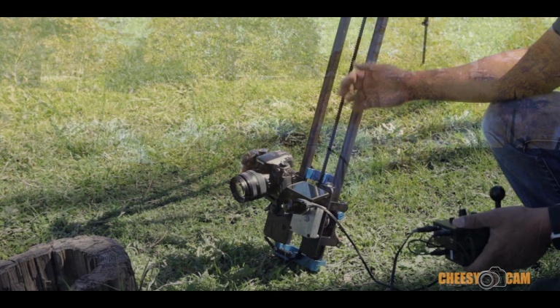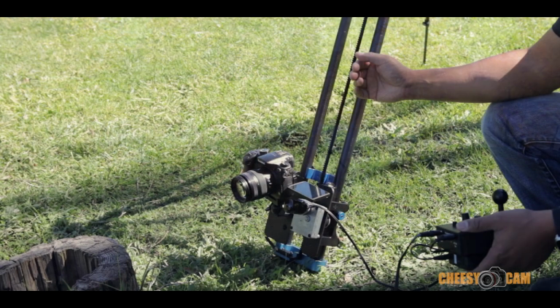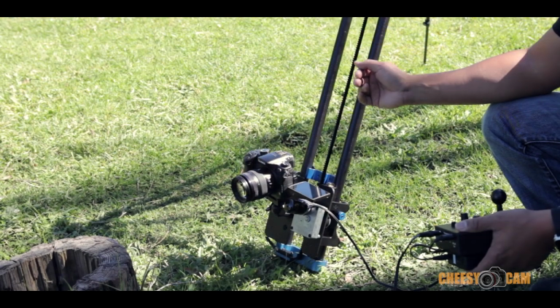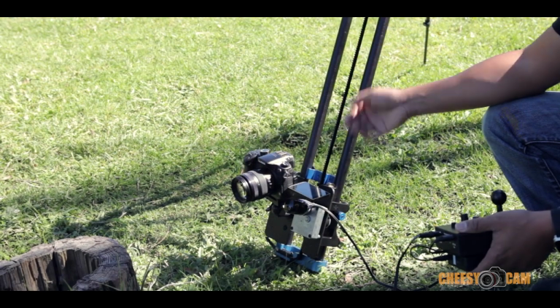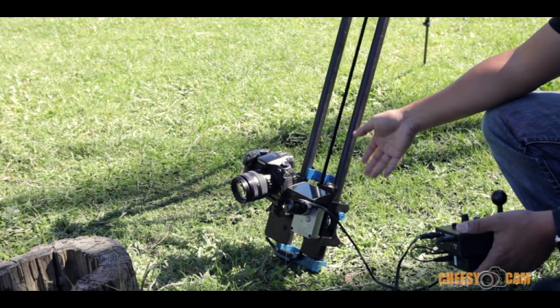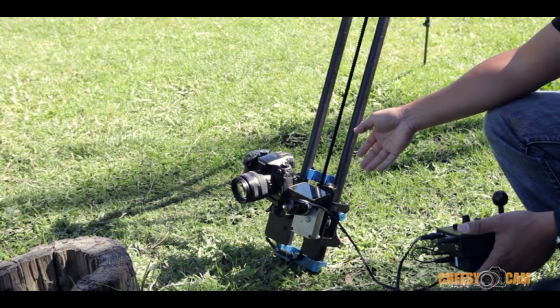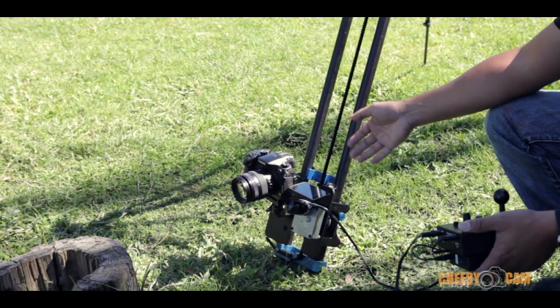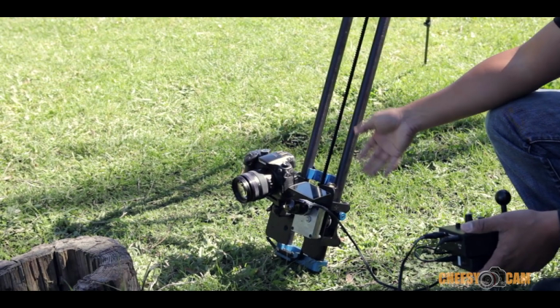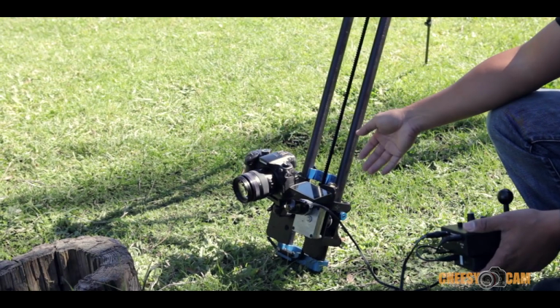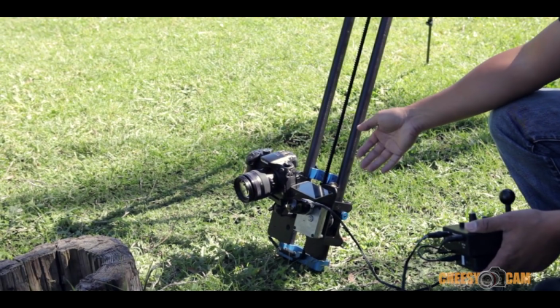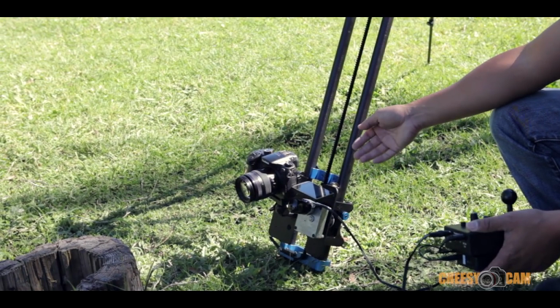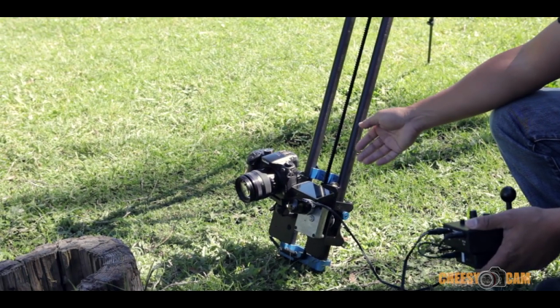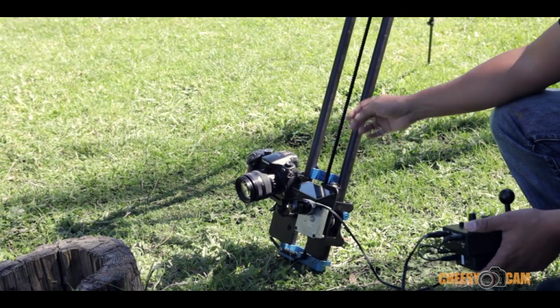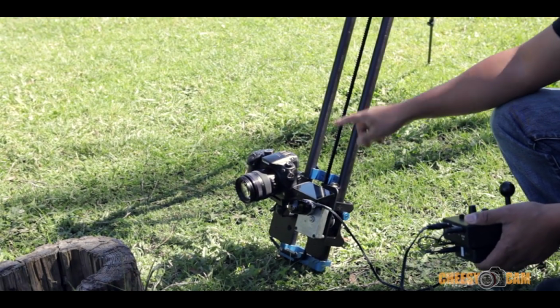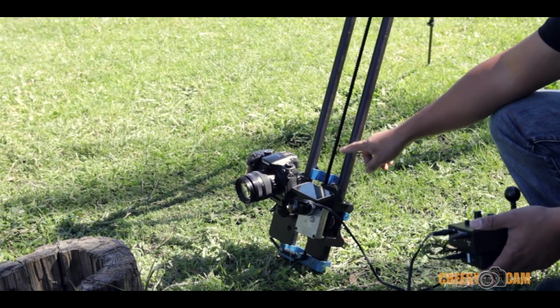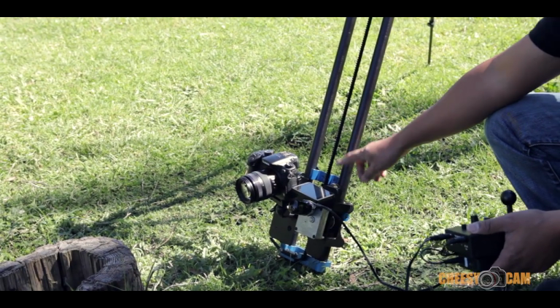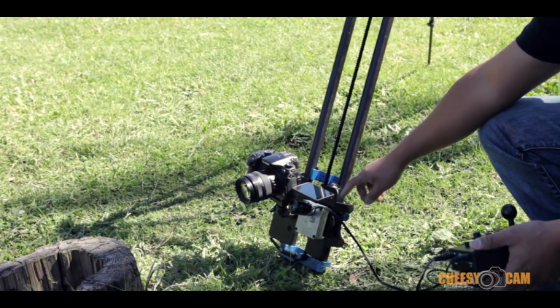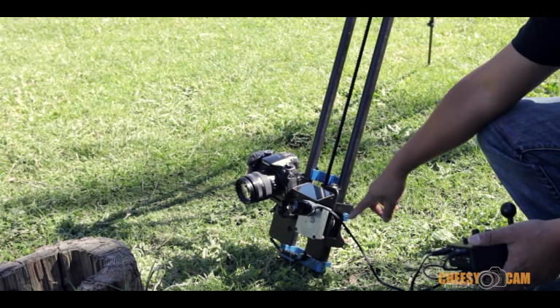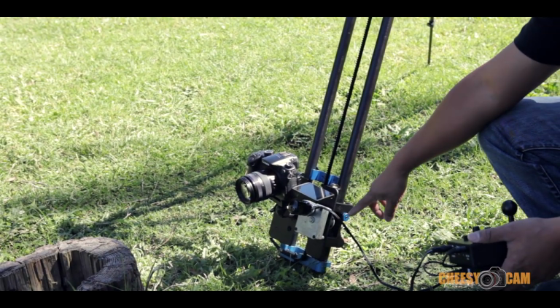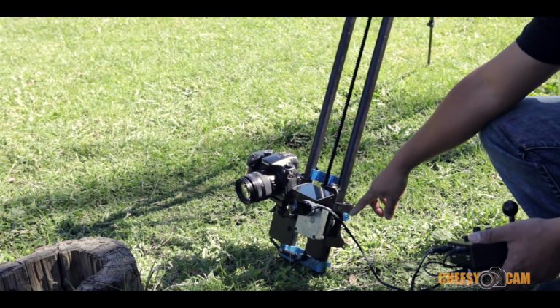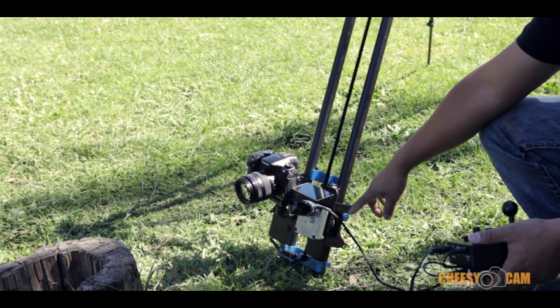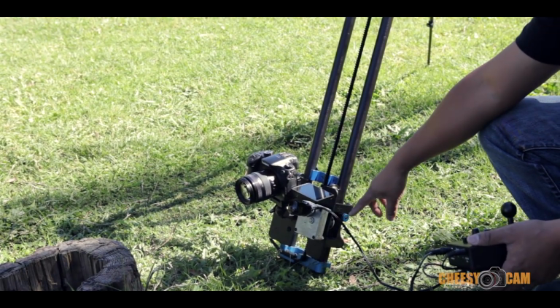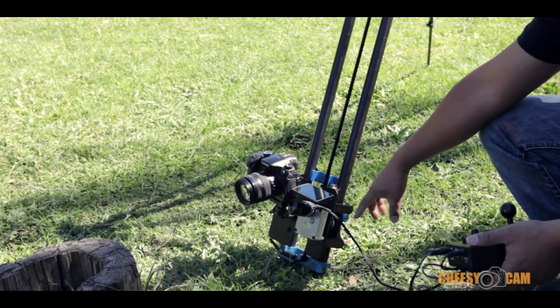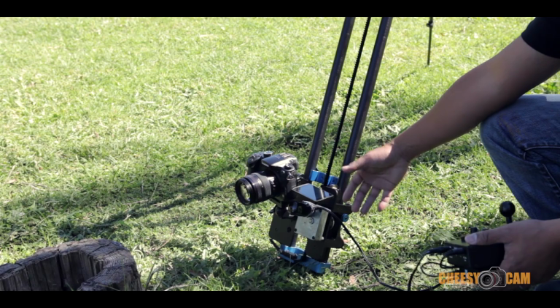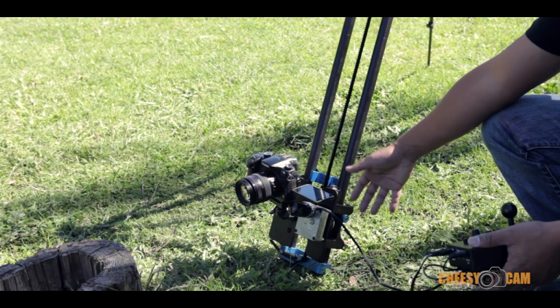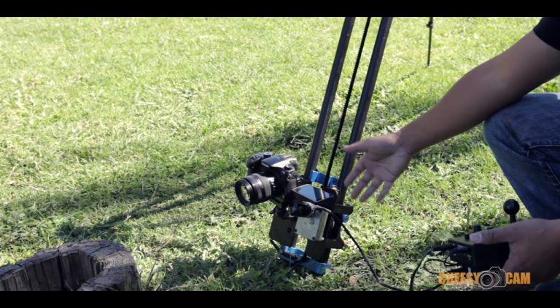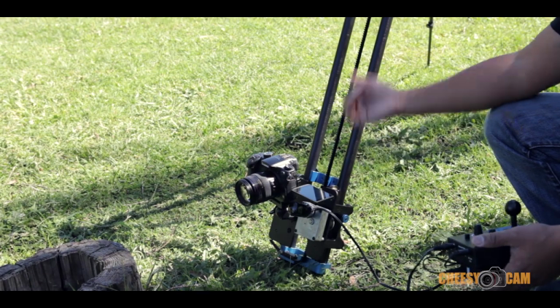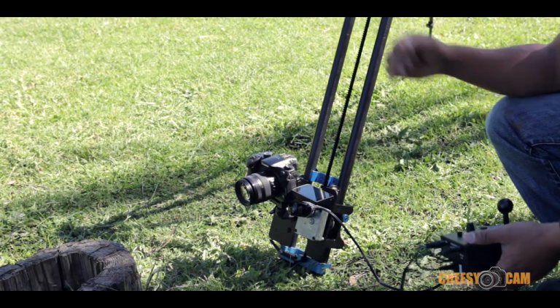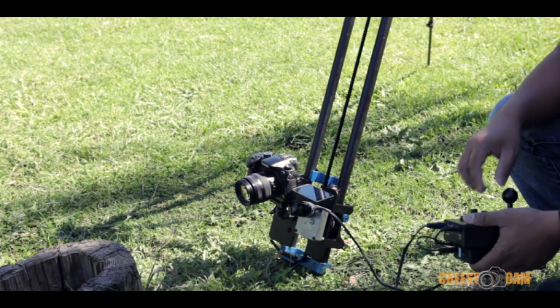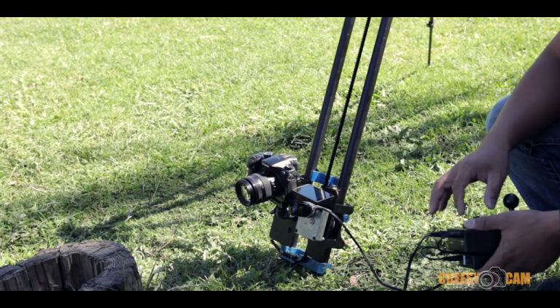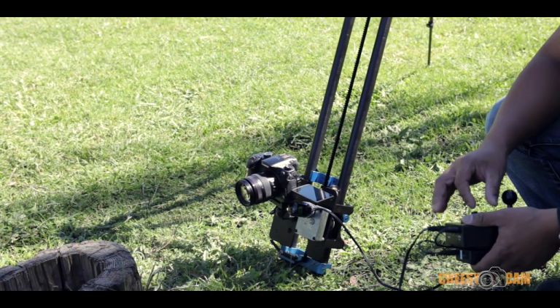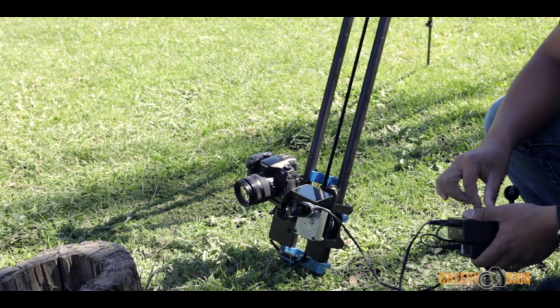Another great thing about the Stage 1 motorized slider is the way the belt wraps through the motor — it can actually bring a camera up vertically.